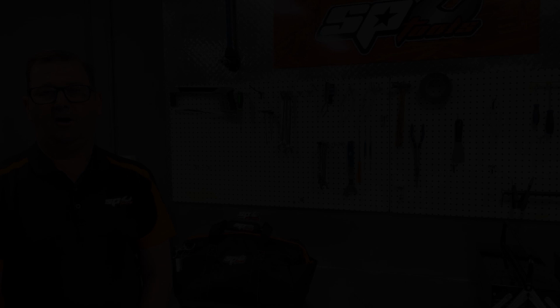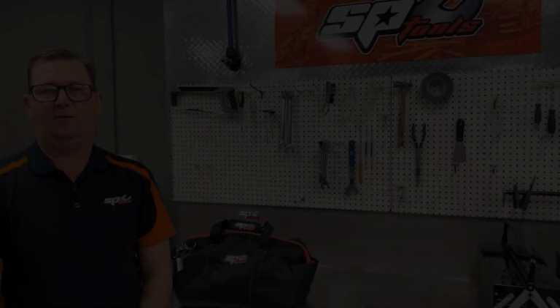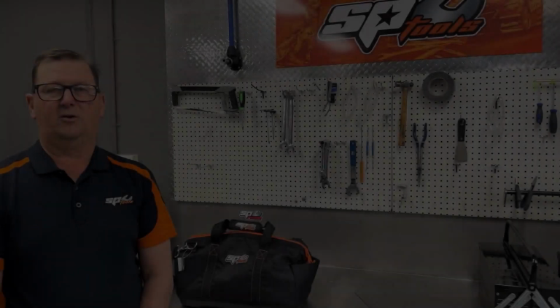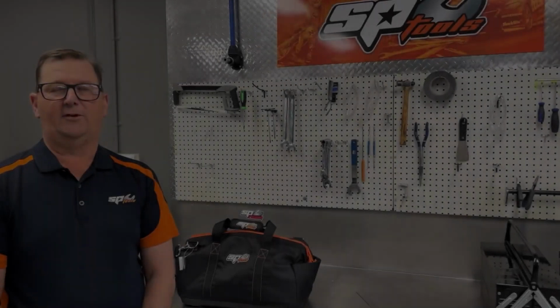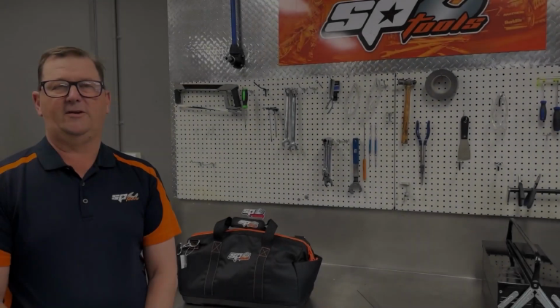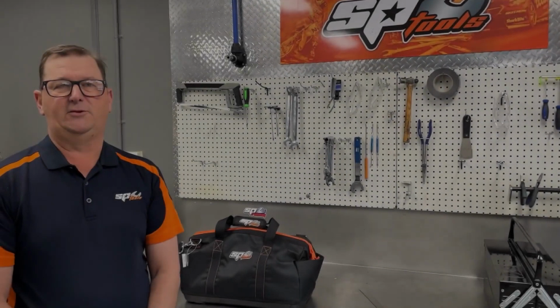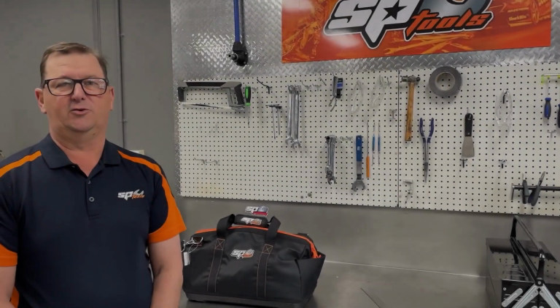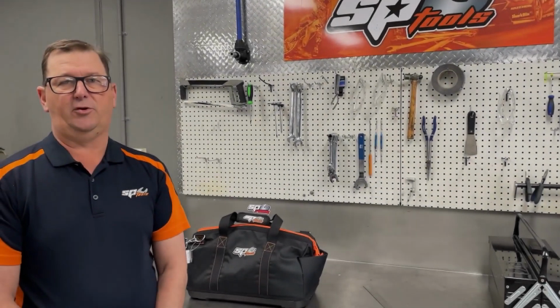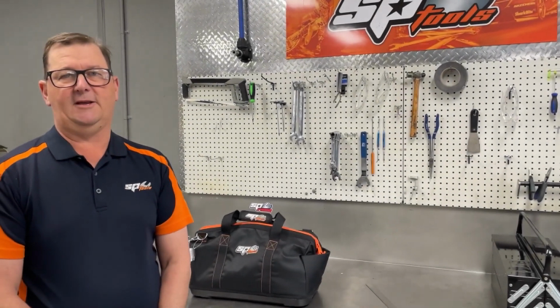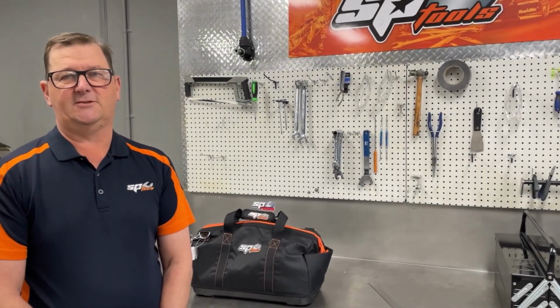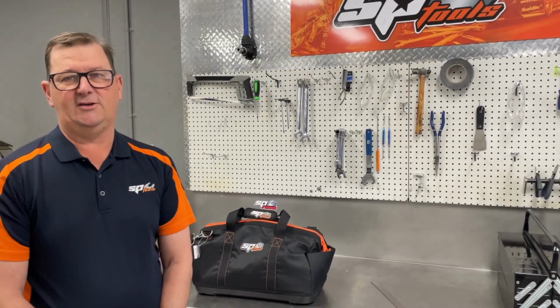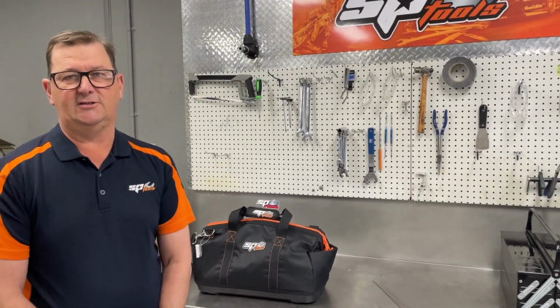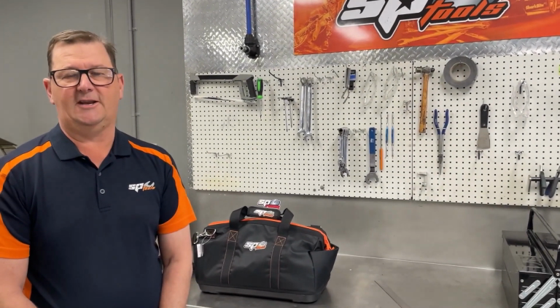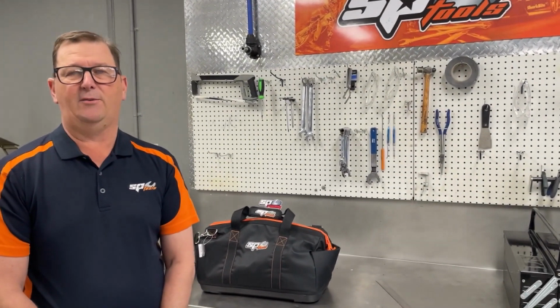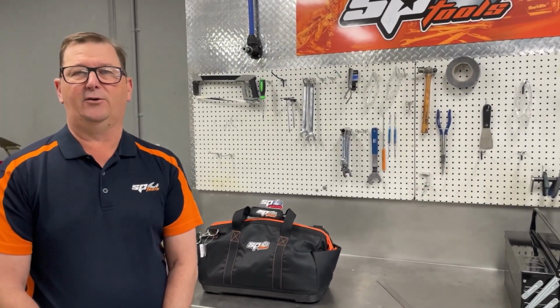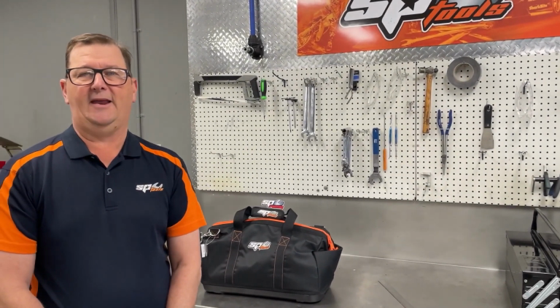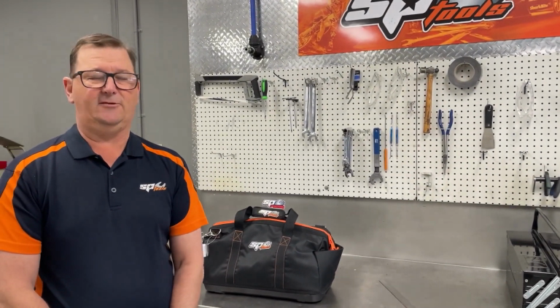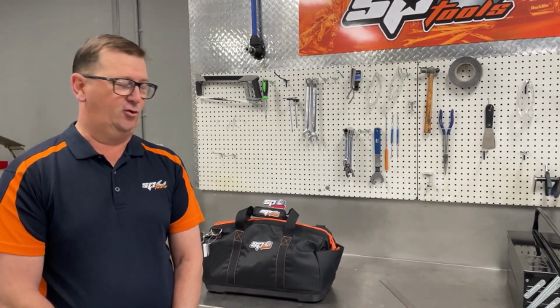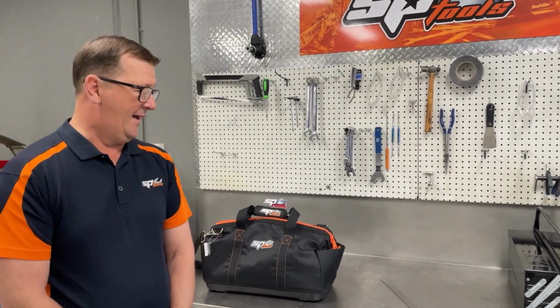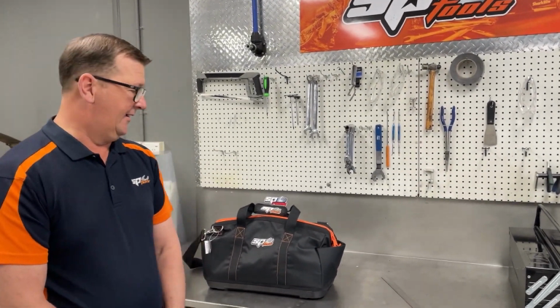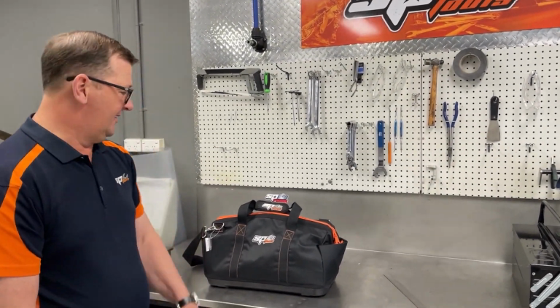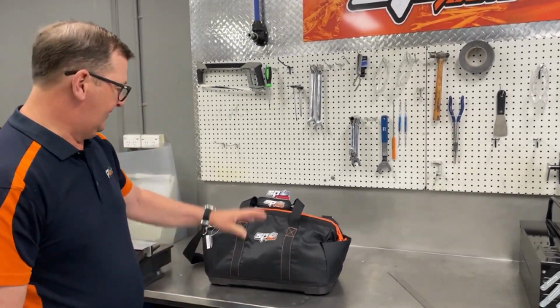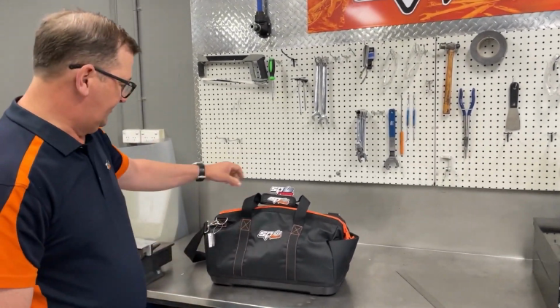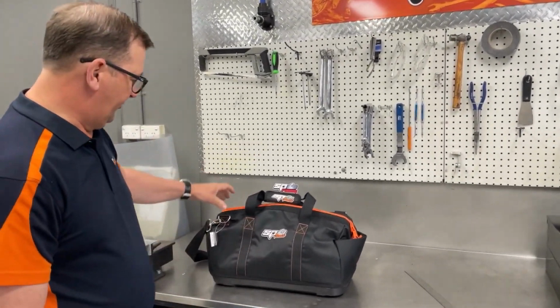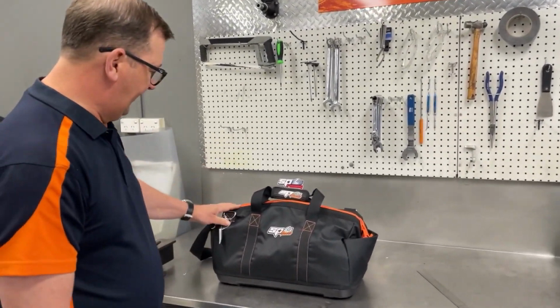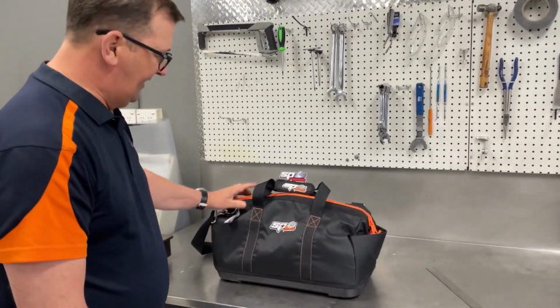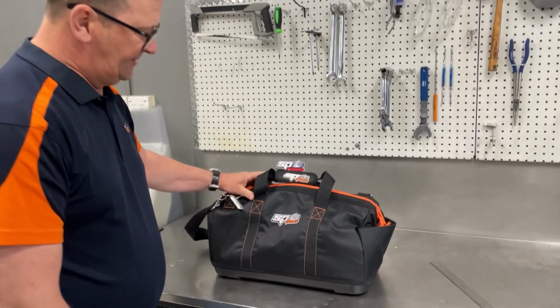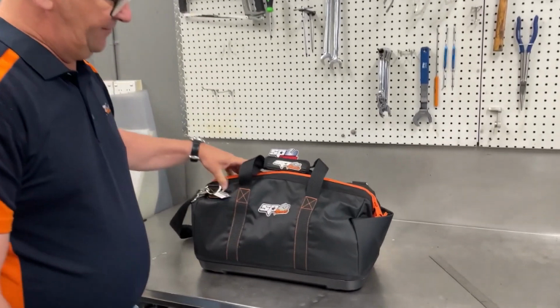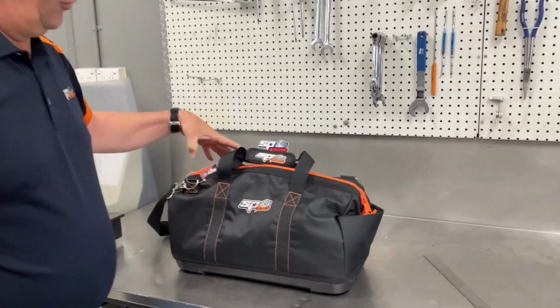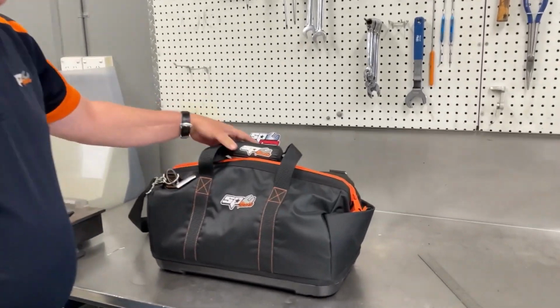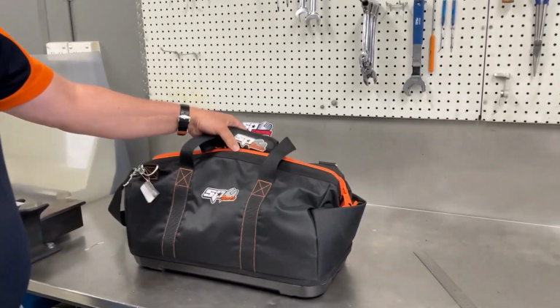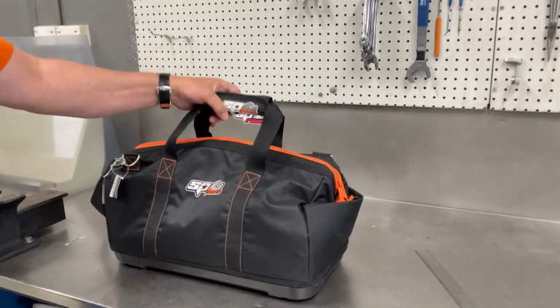Hi, welcome to another SPTools product demonstration. Today we're looking at our tool bag. This model here, SP40360.